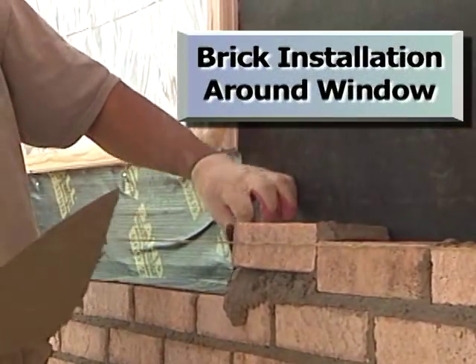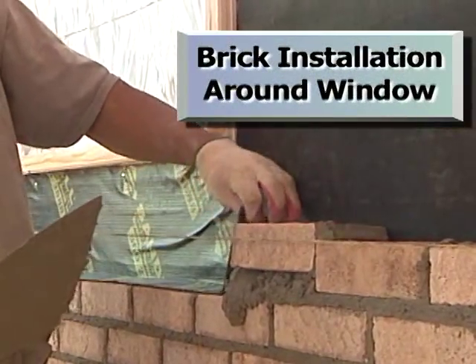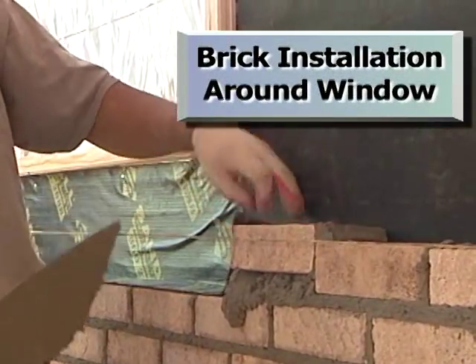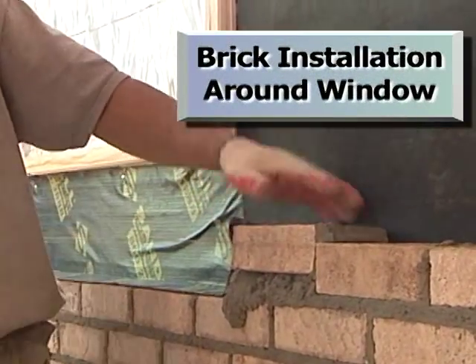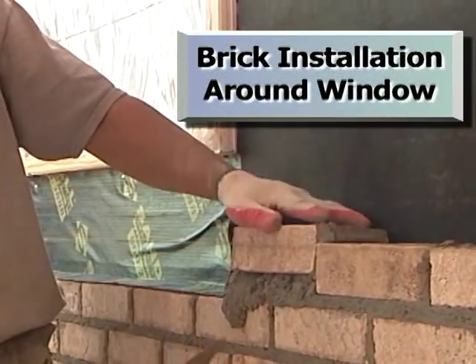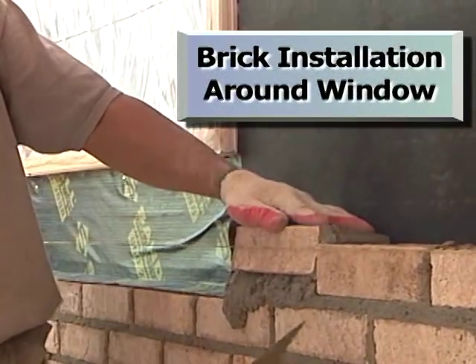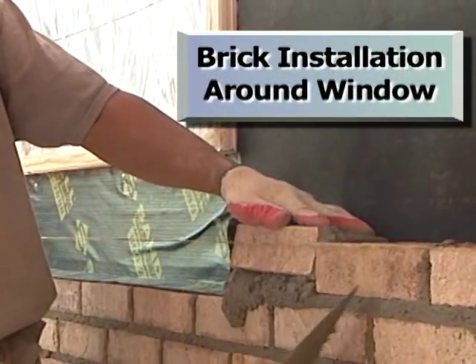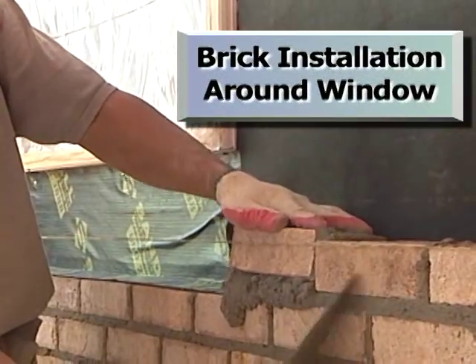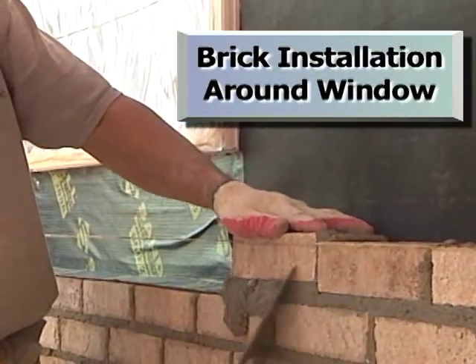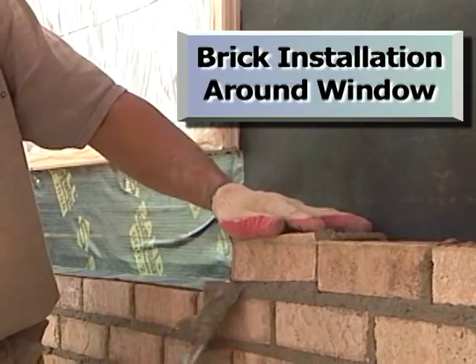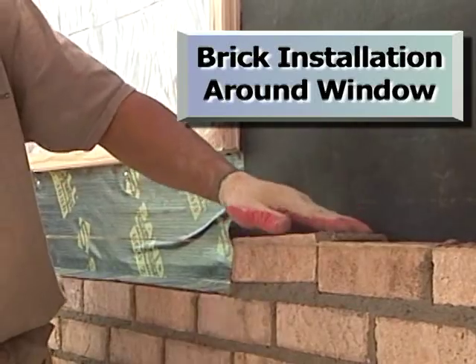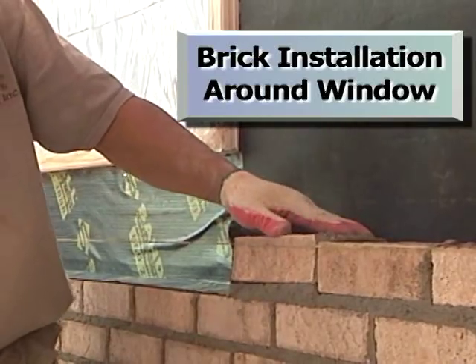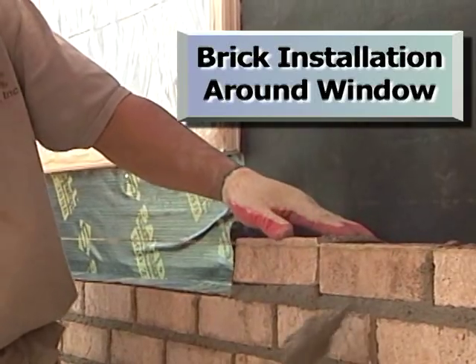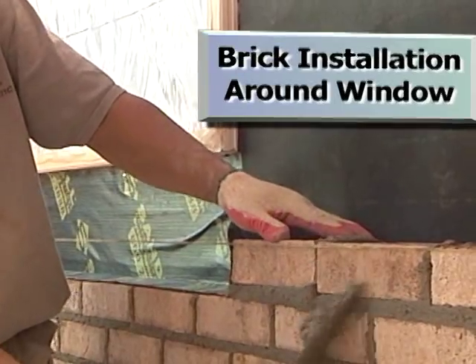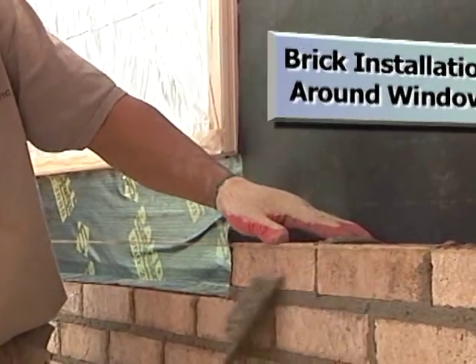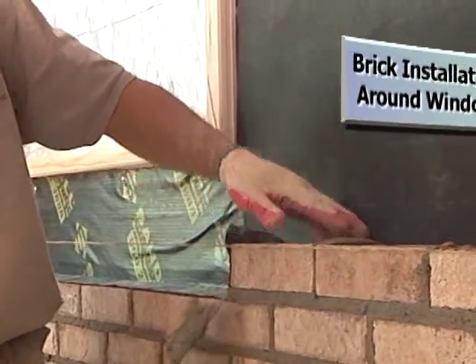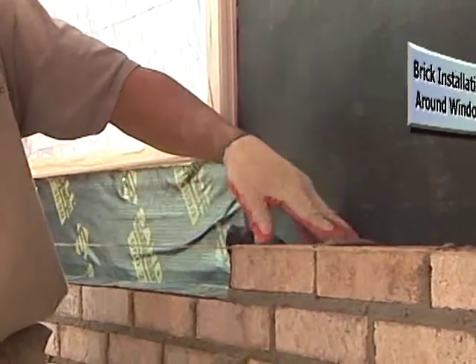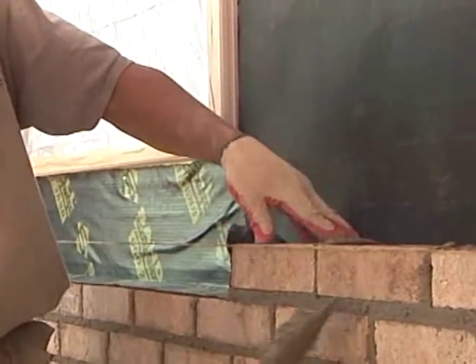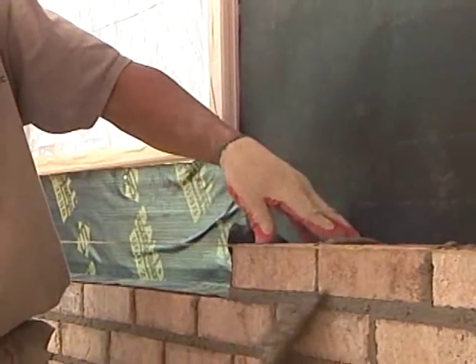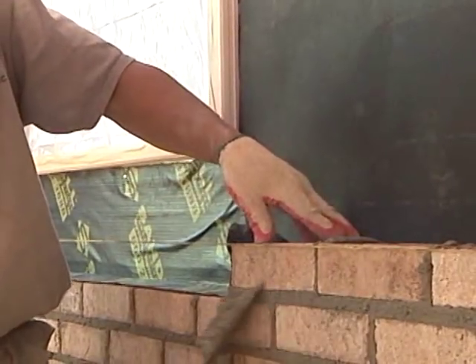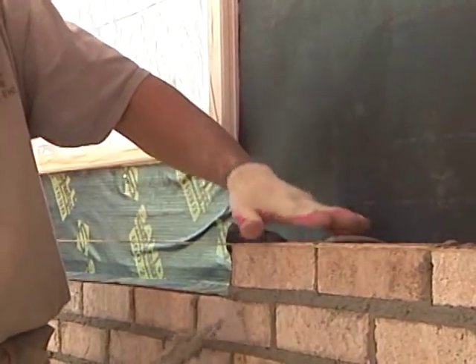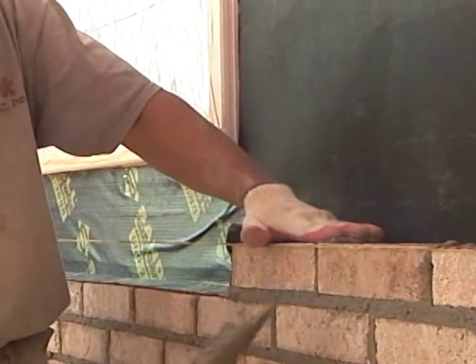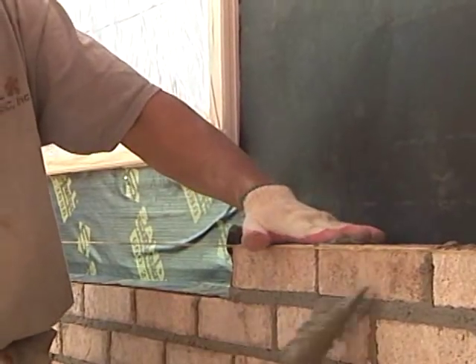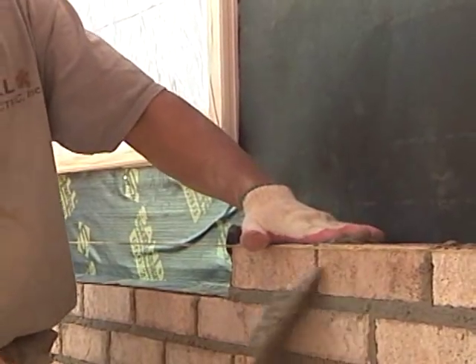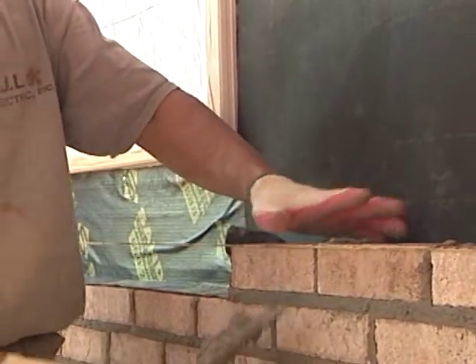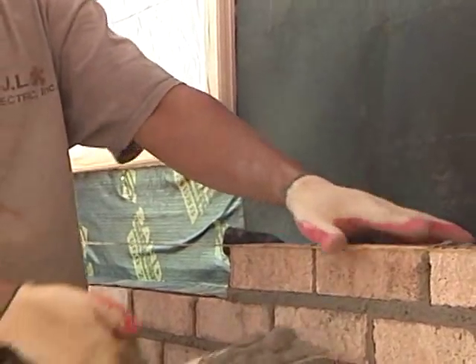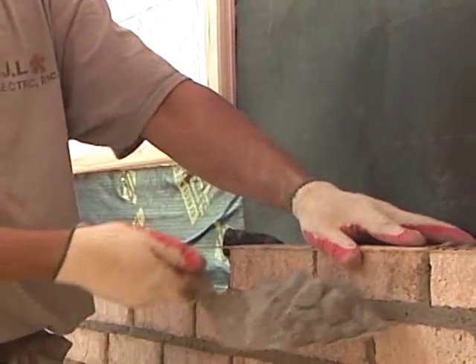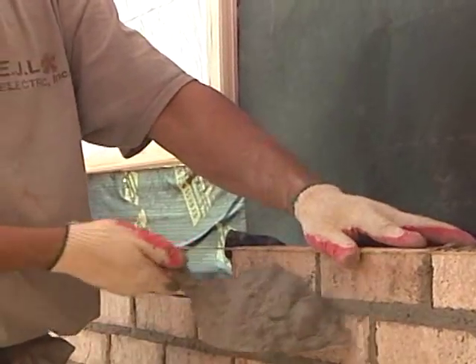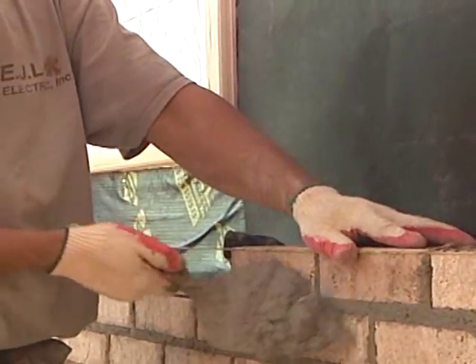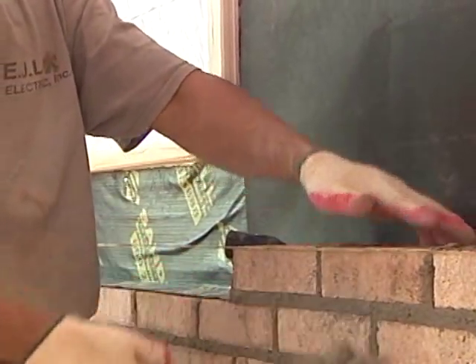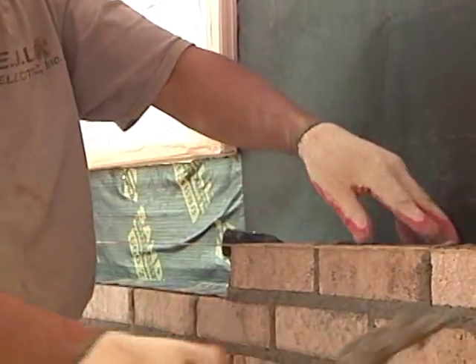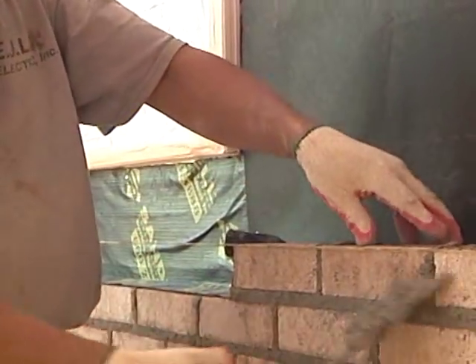The brick installation is continued and weep hole features are added at the sill location beneath the window.